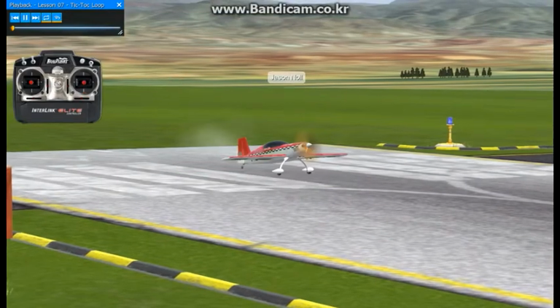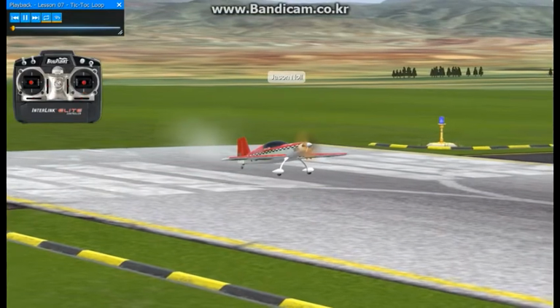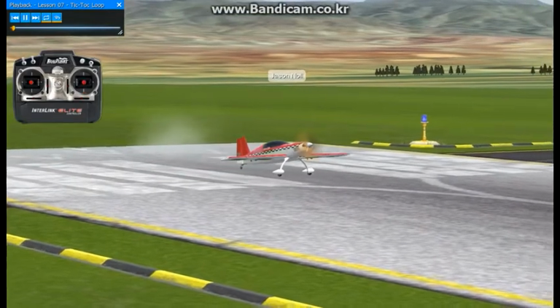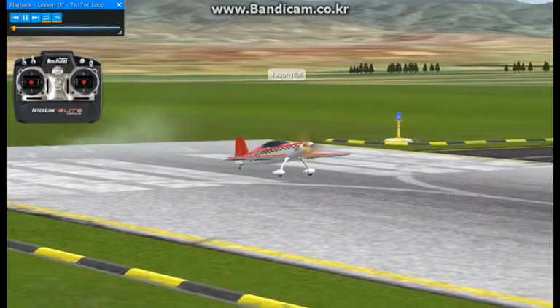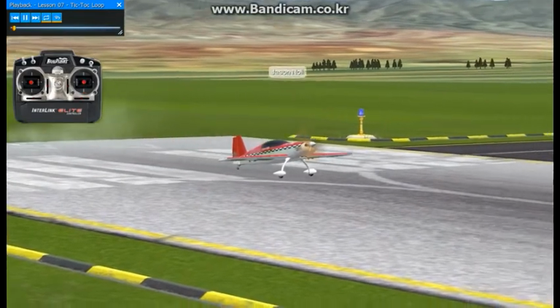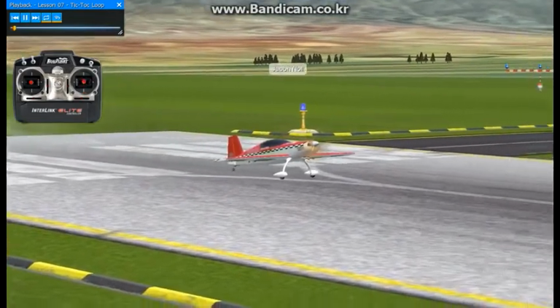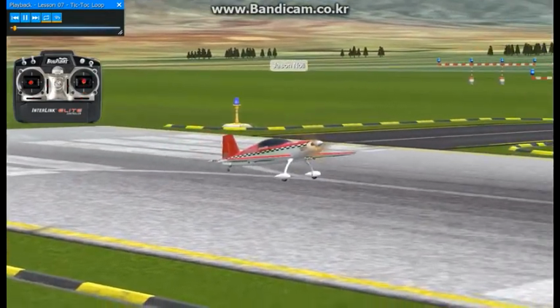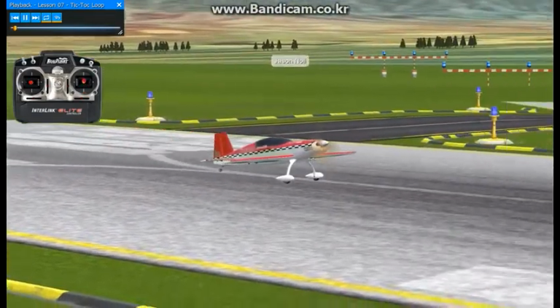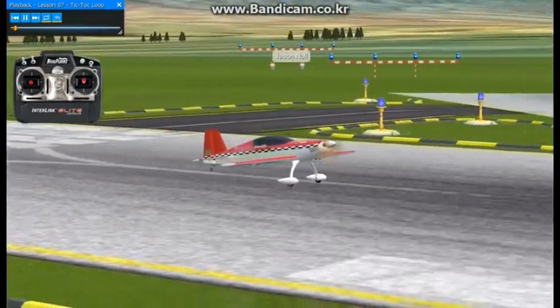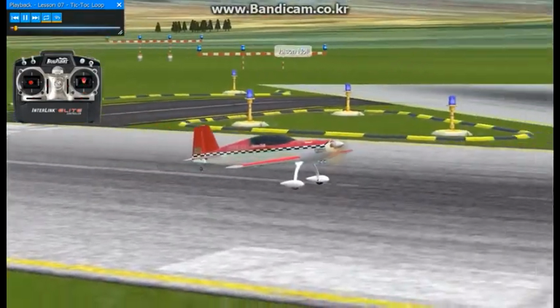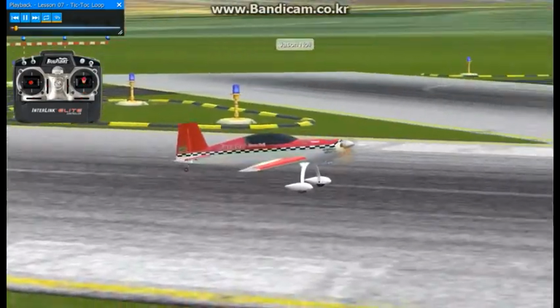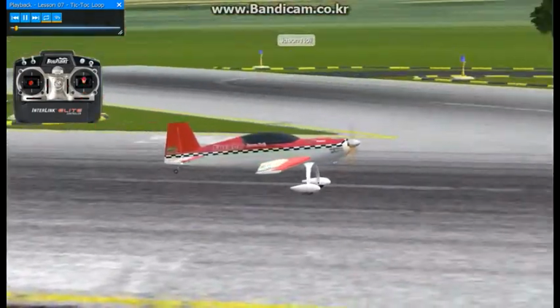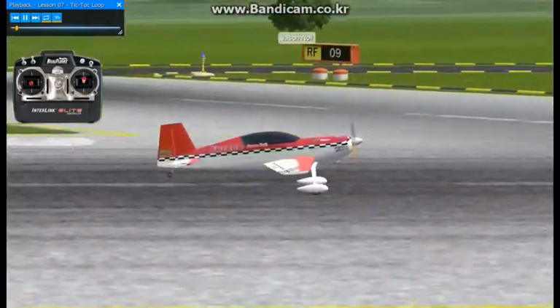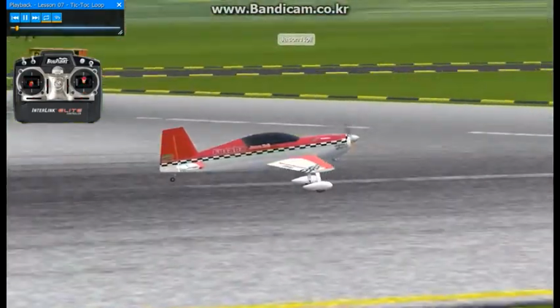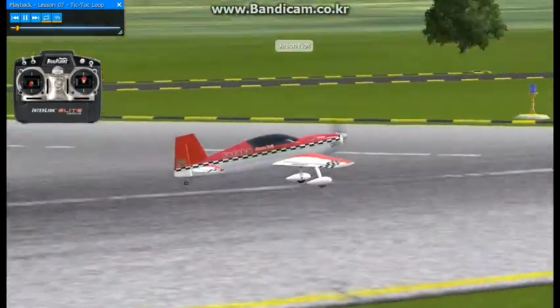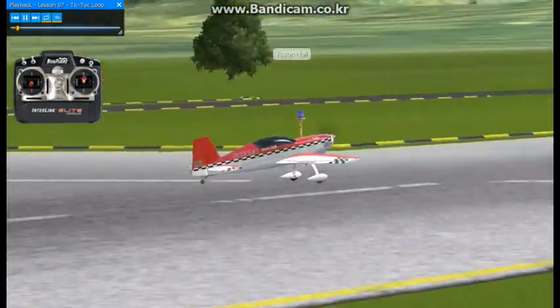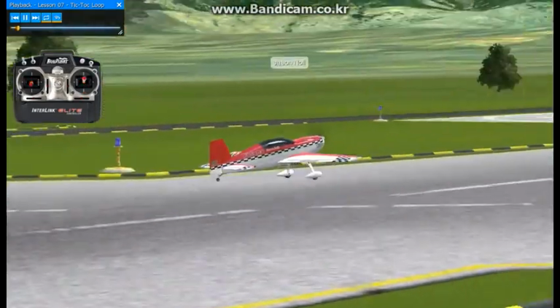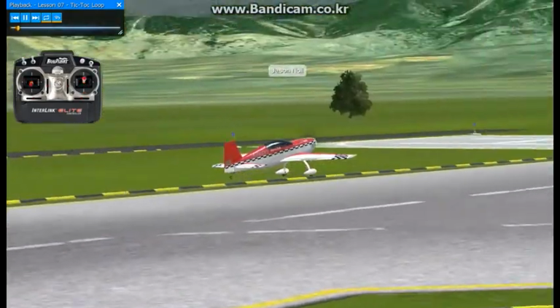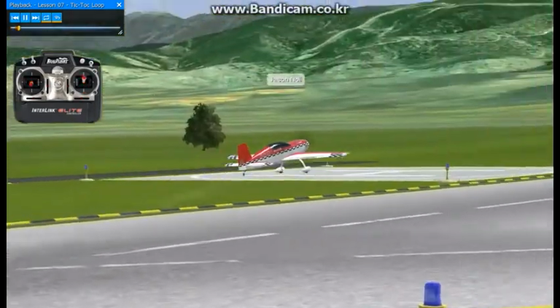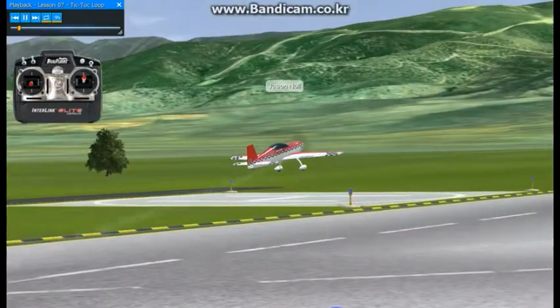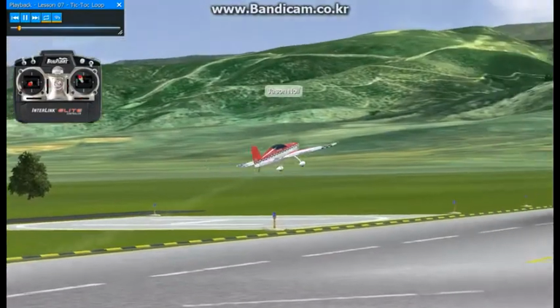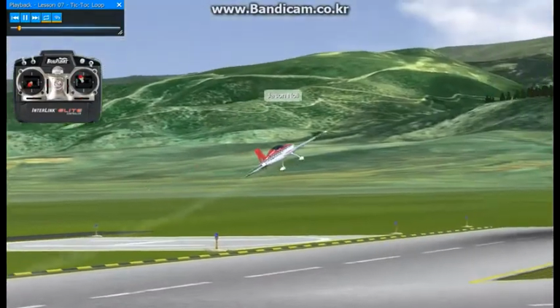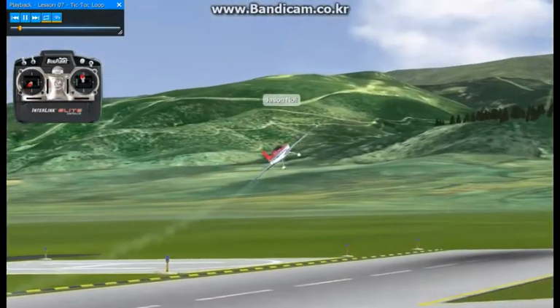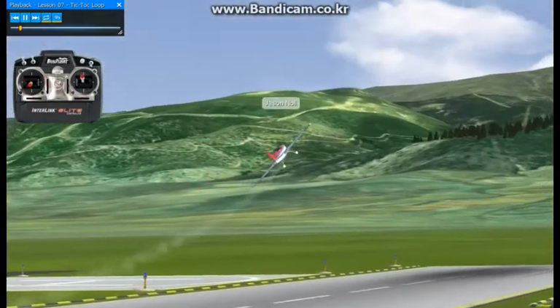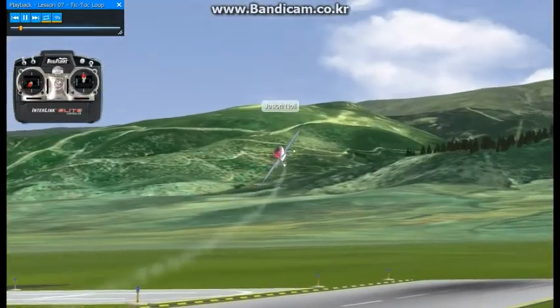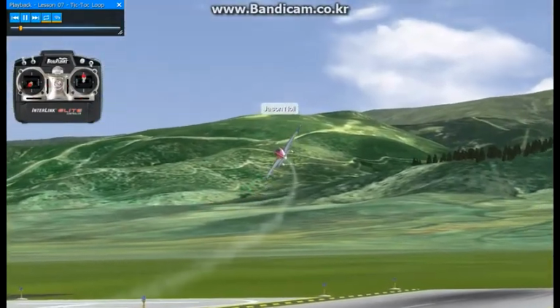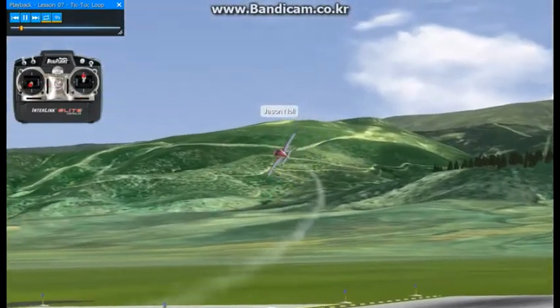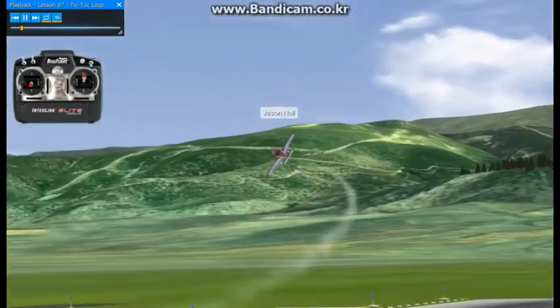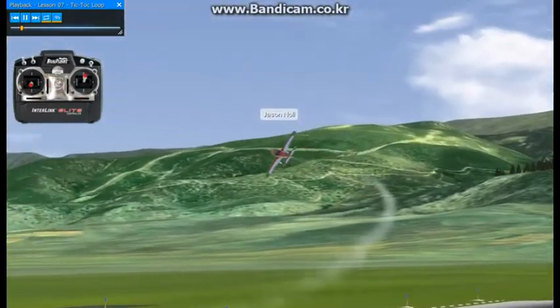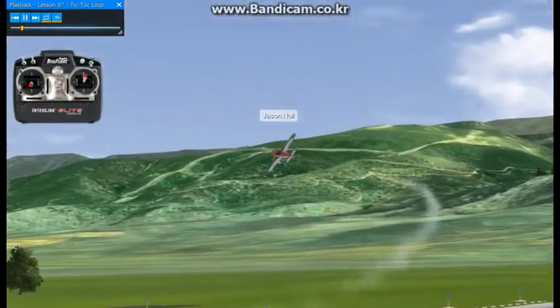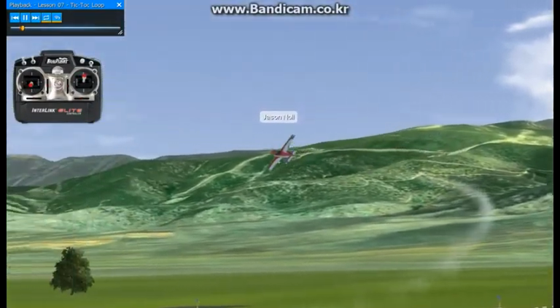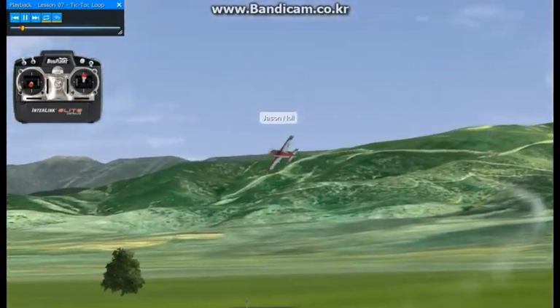This will be lesson number seven, the Tick Tock Loop. This is what I feel to be the second hardest maneuver in the routine.